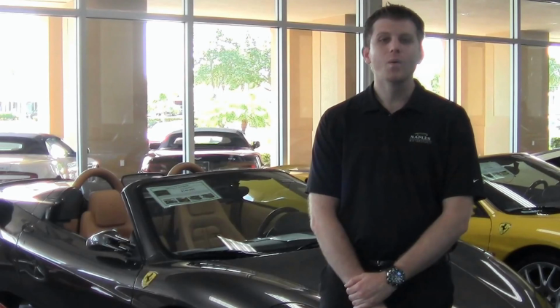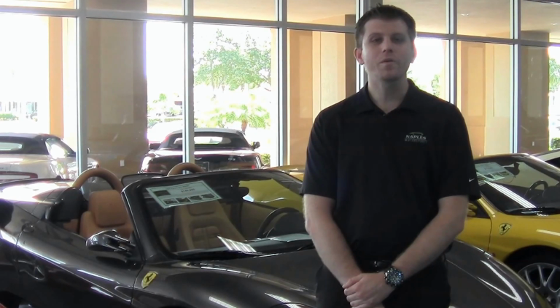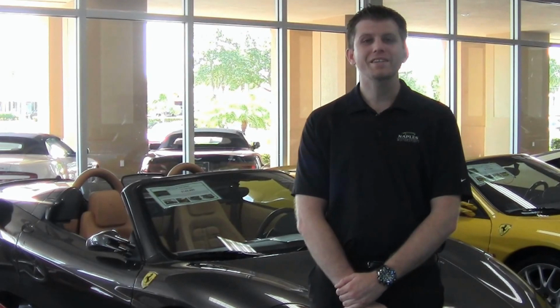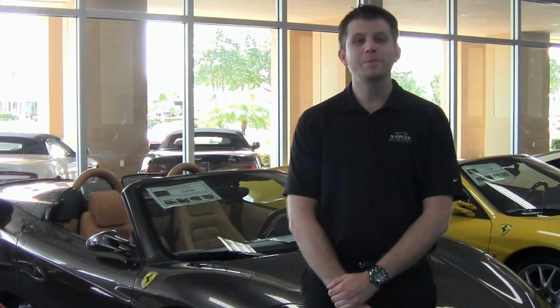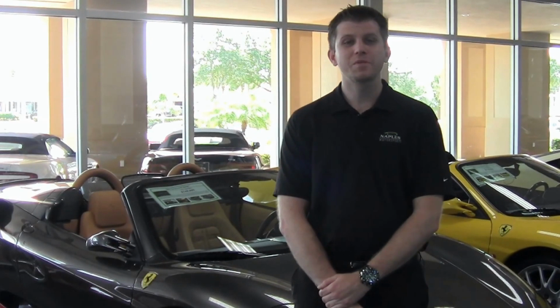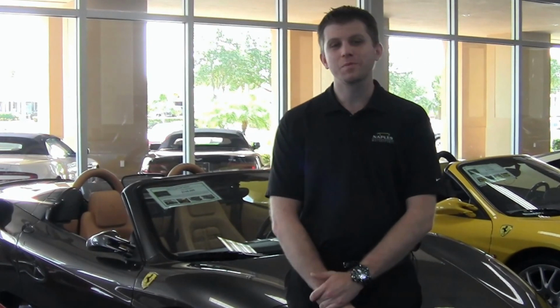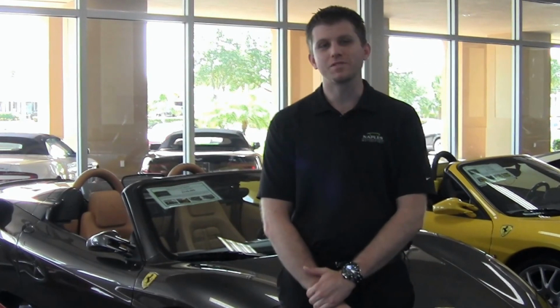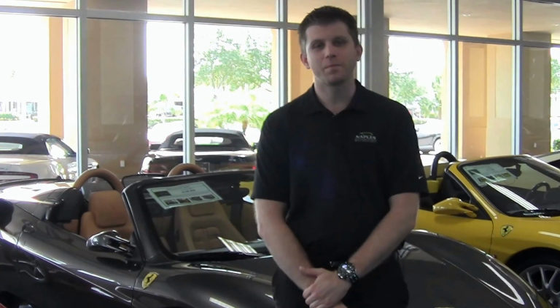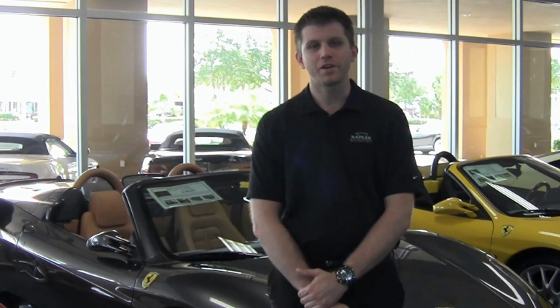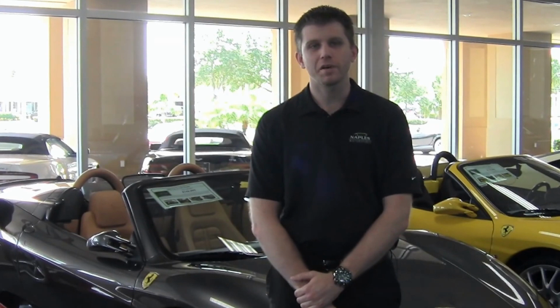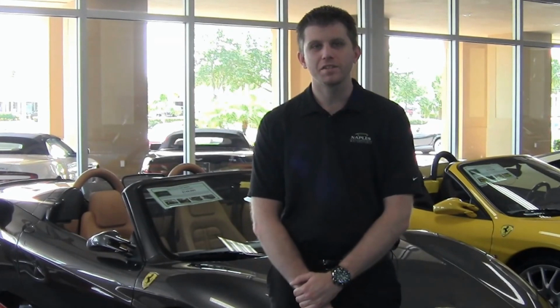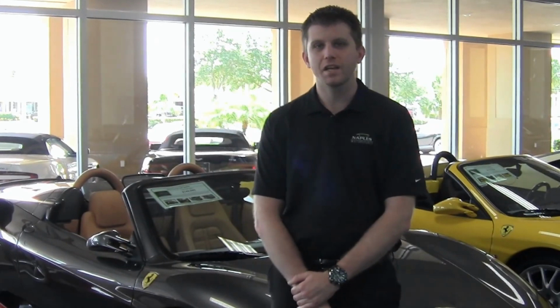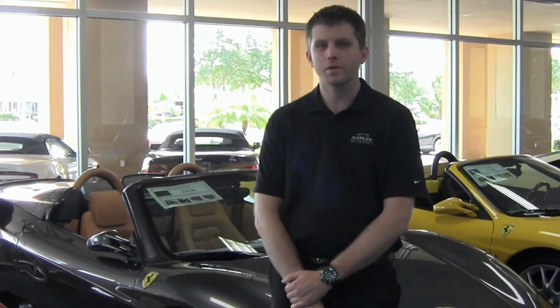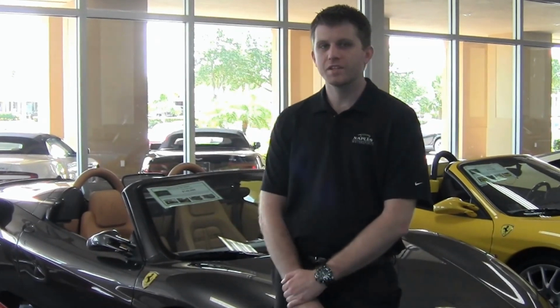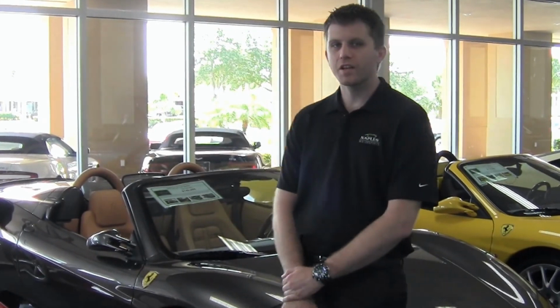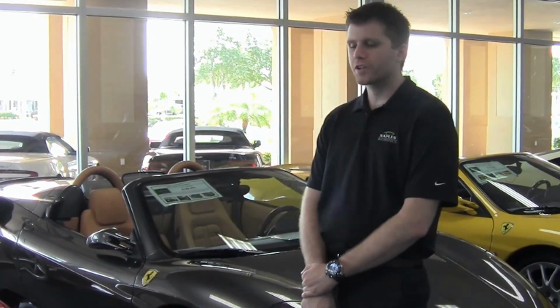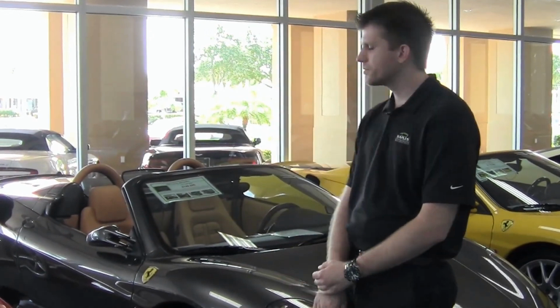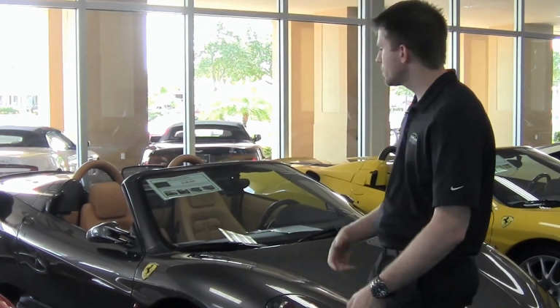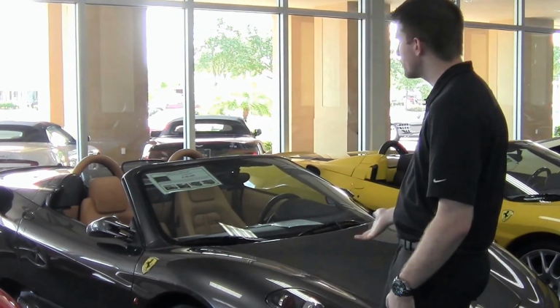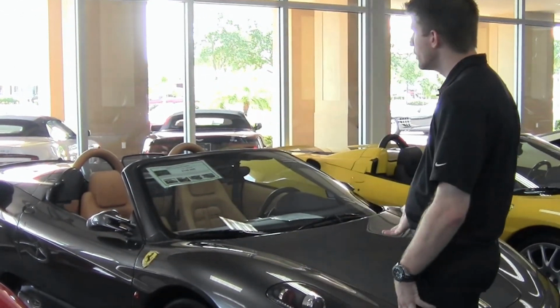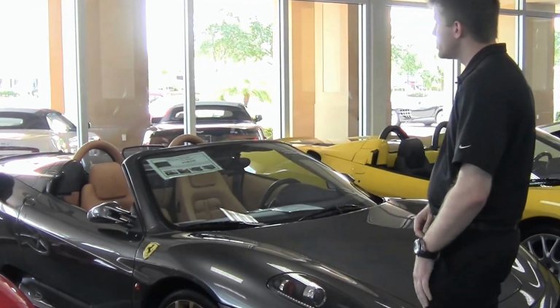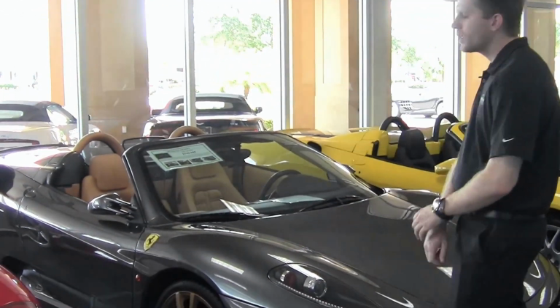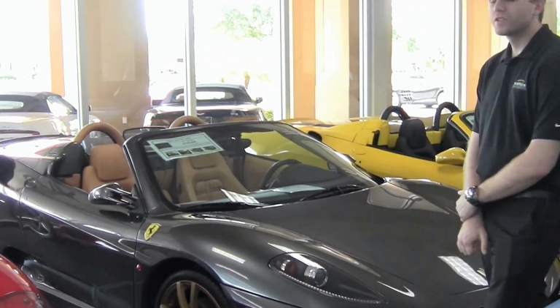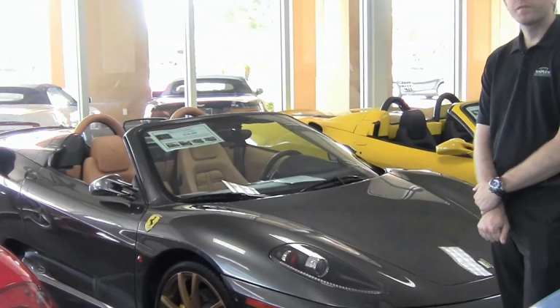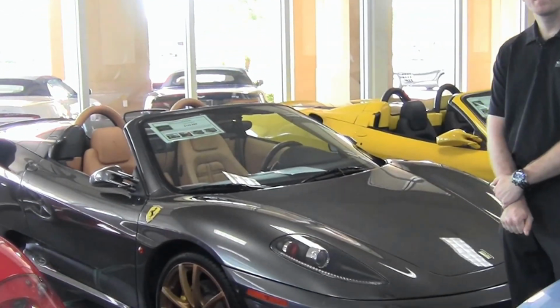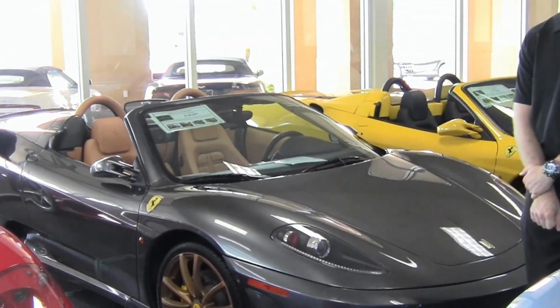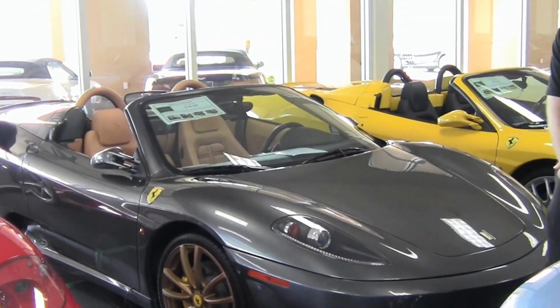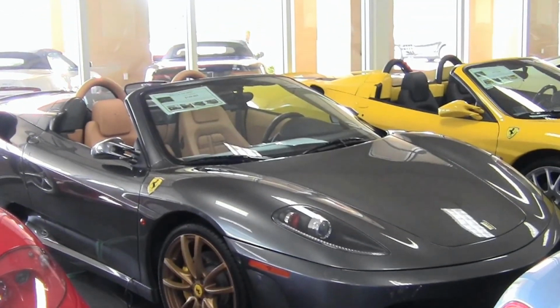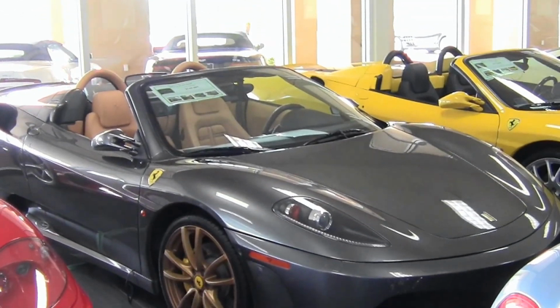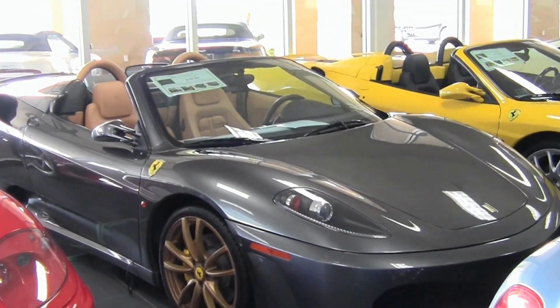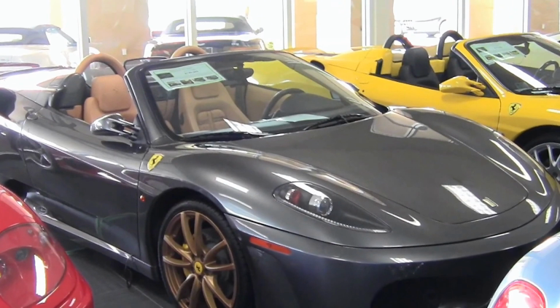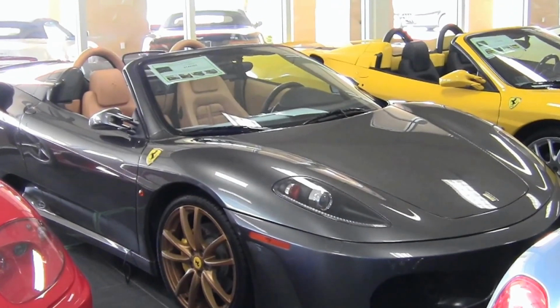Welcome back to Naples Motorsports. I'm Mike Irvine and today we're going to be taking a look at this beautiful 2005 Ferrari F430 Spyder.